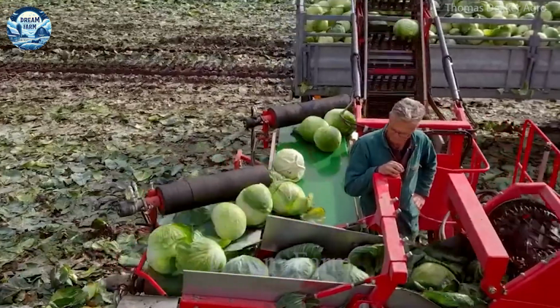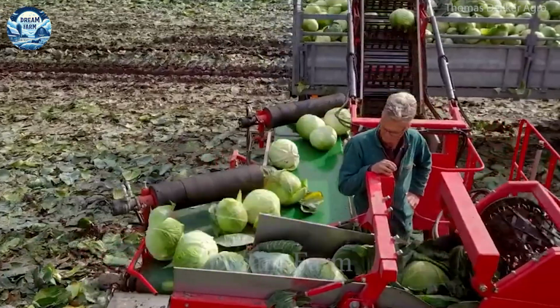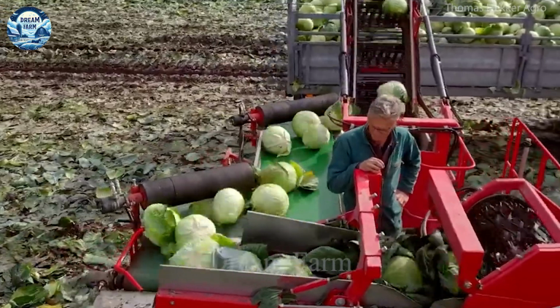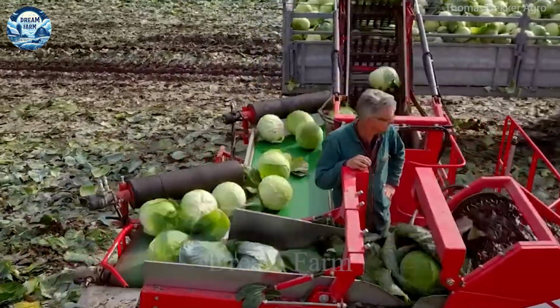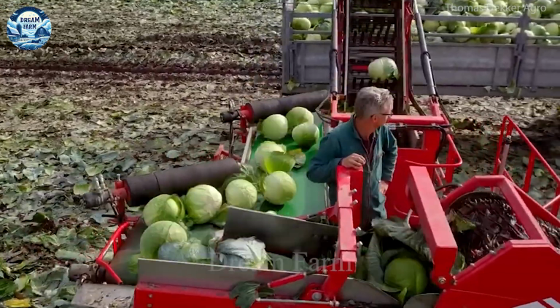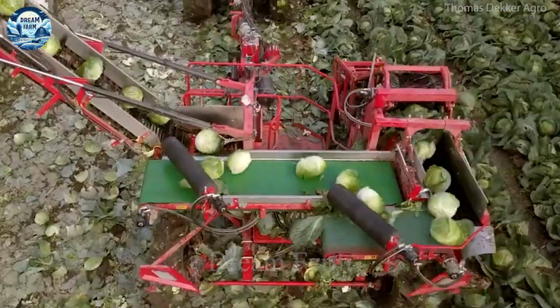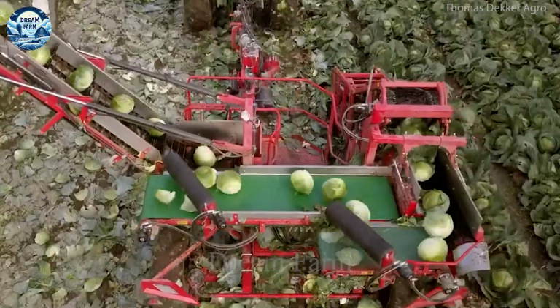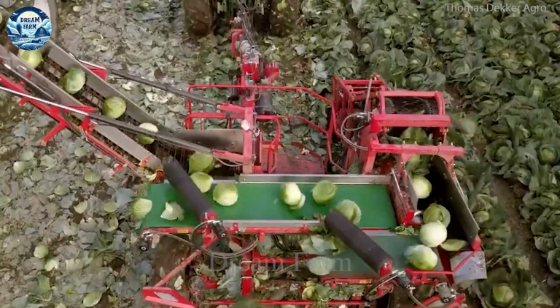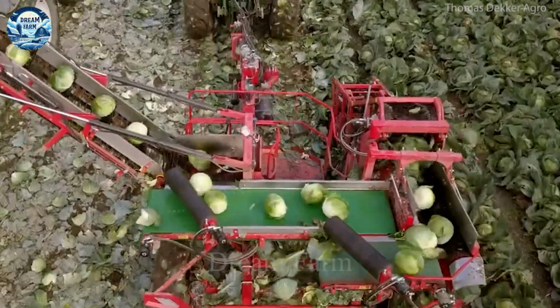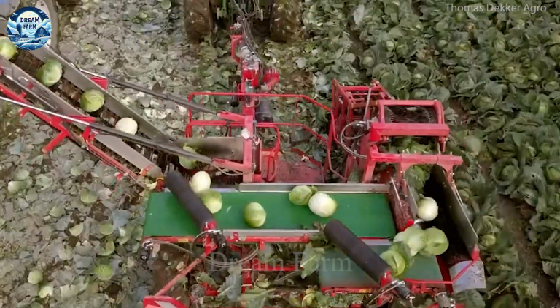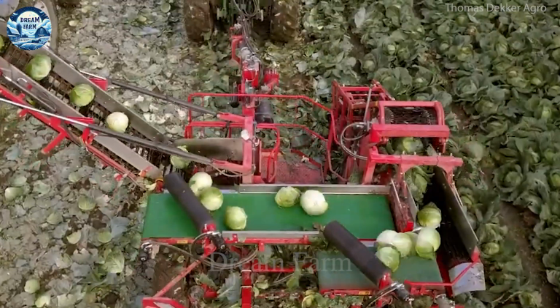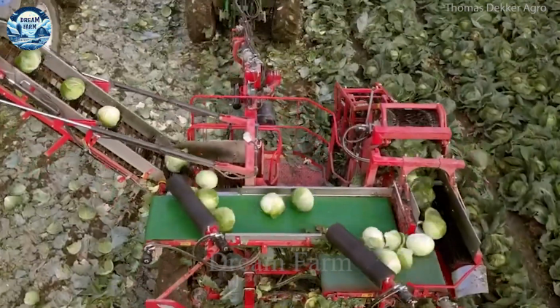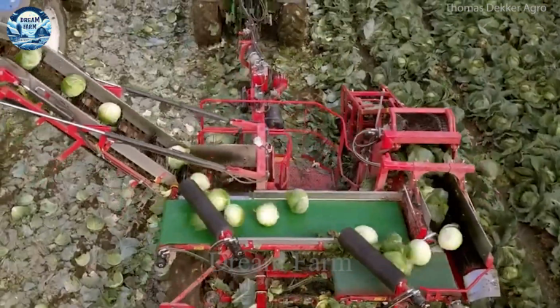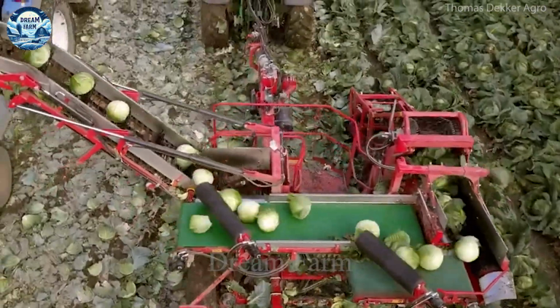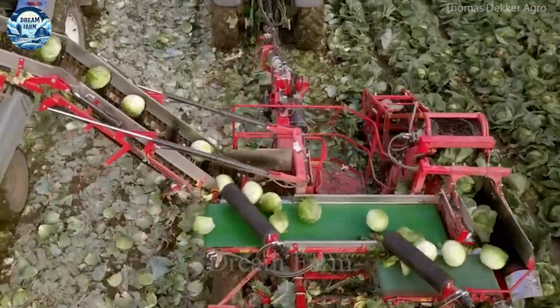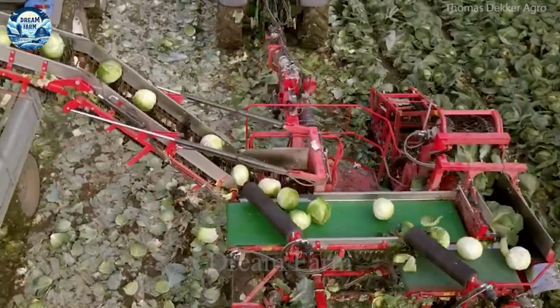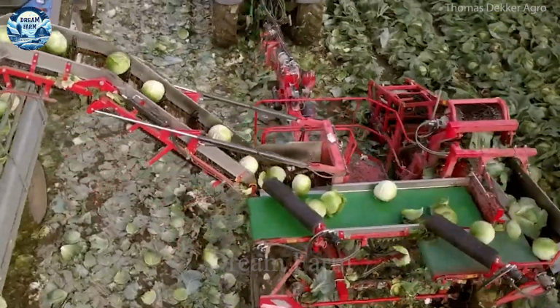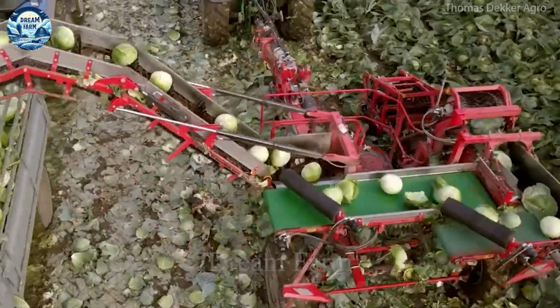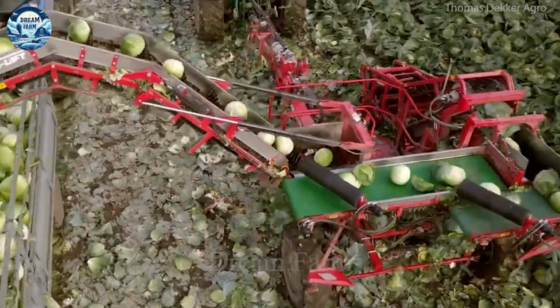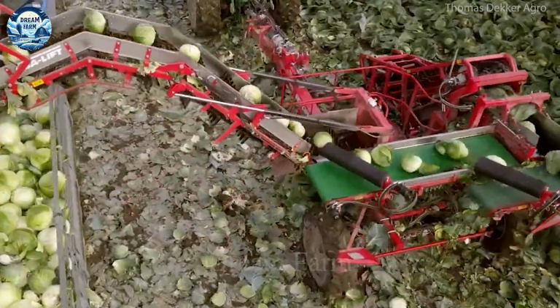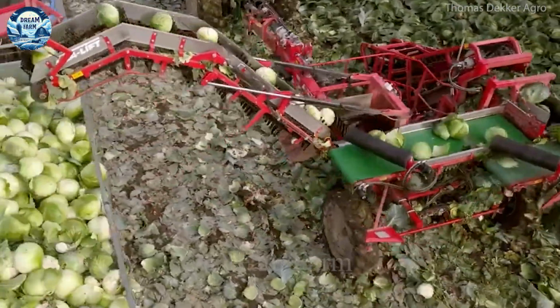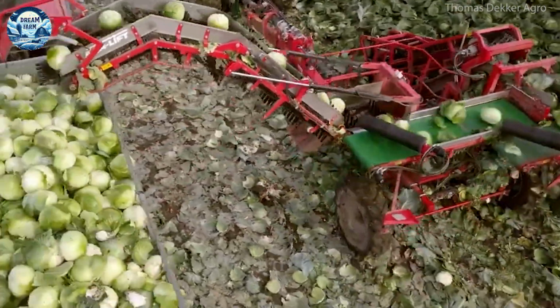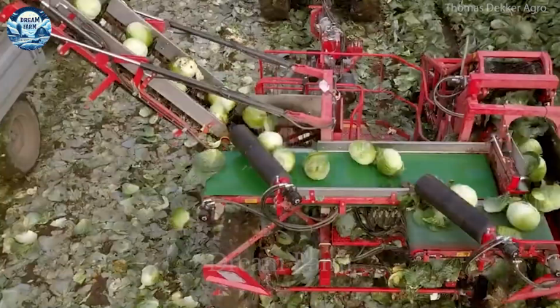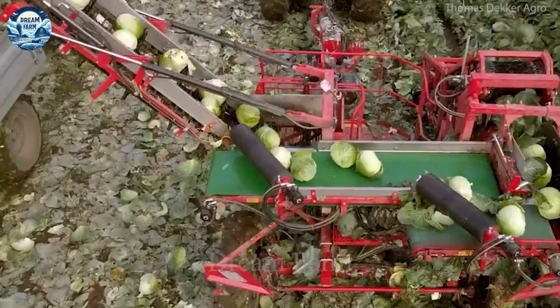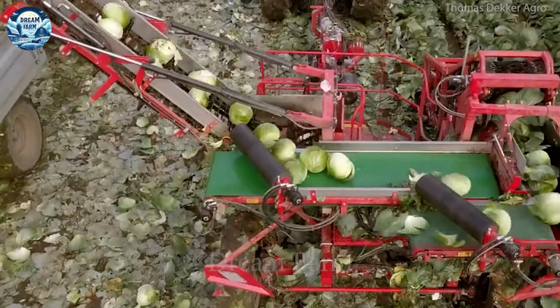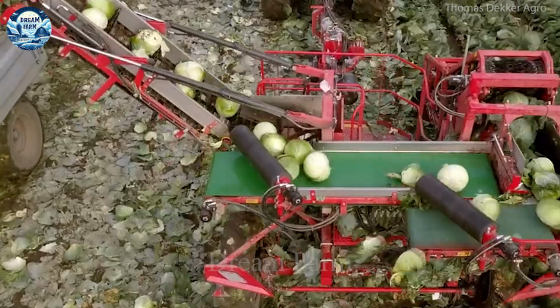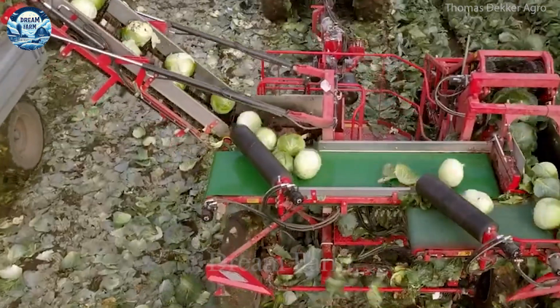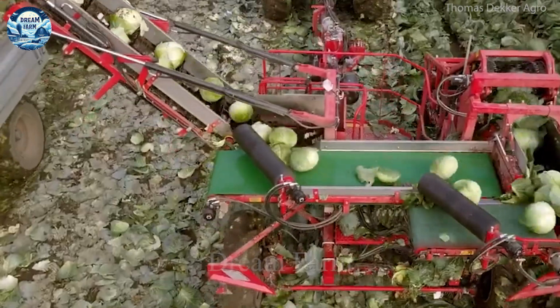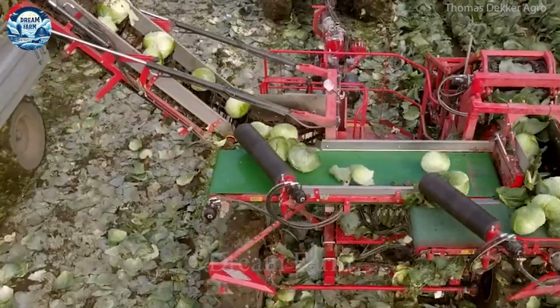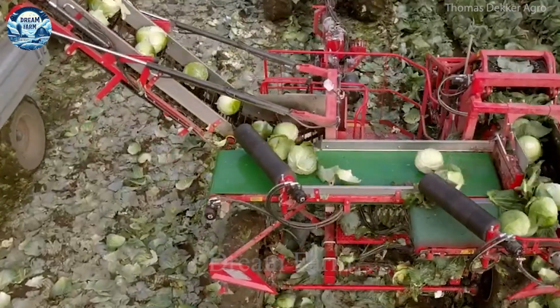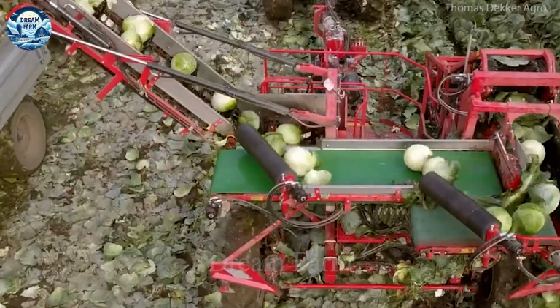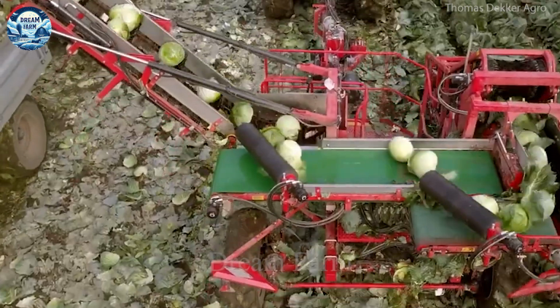With its outstanding advantages, ASA-Lift TK-1000E is the ideal choice for cabbage farms.